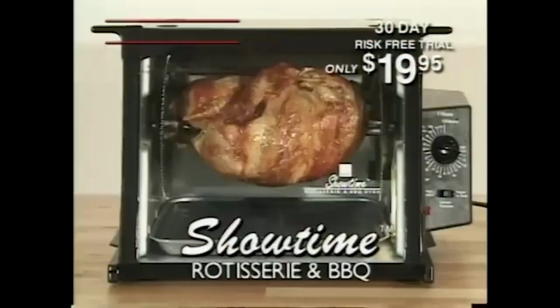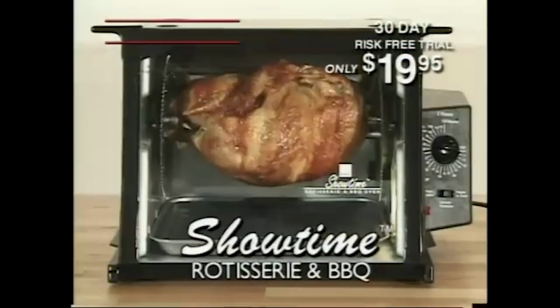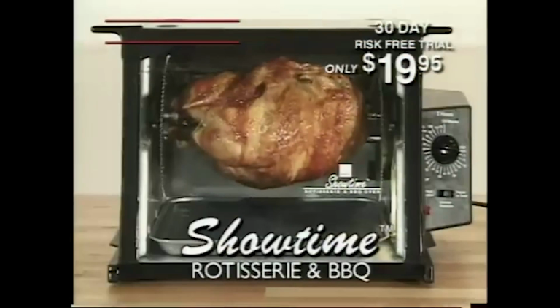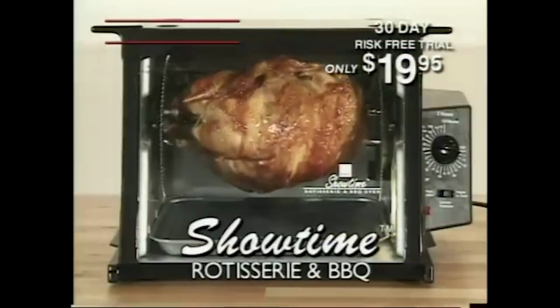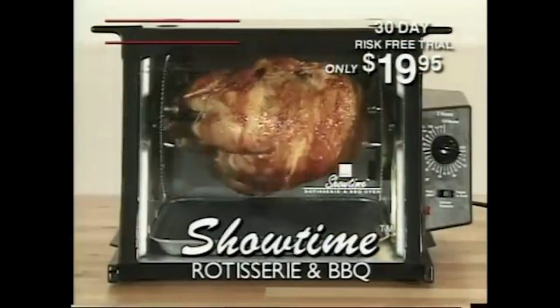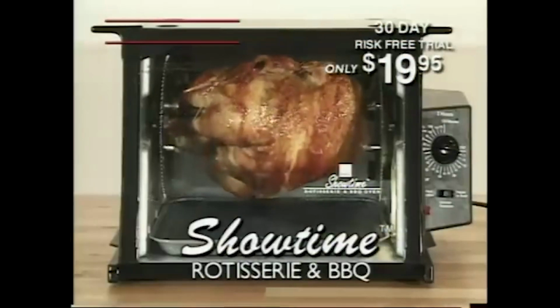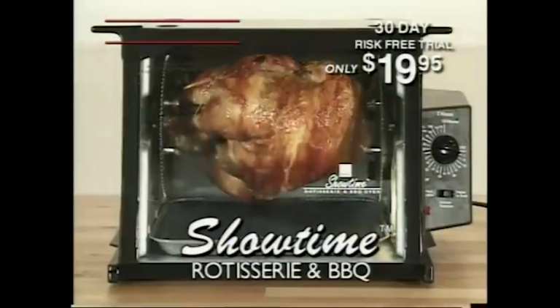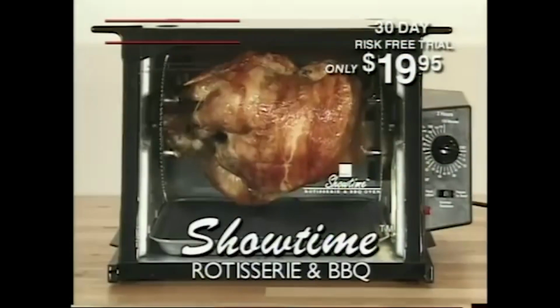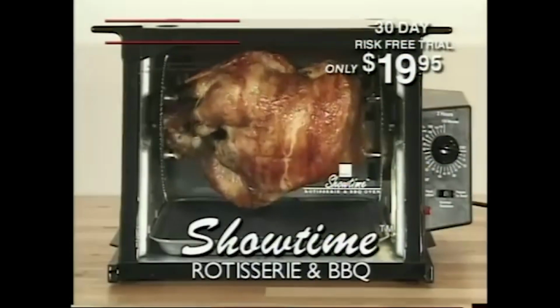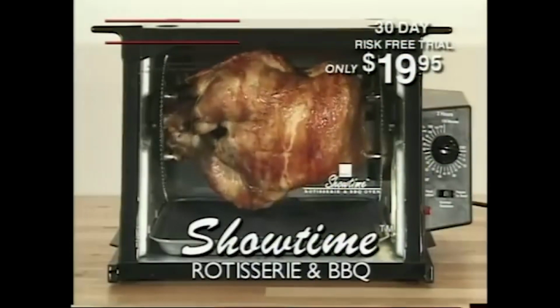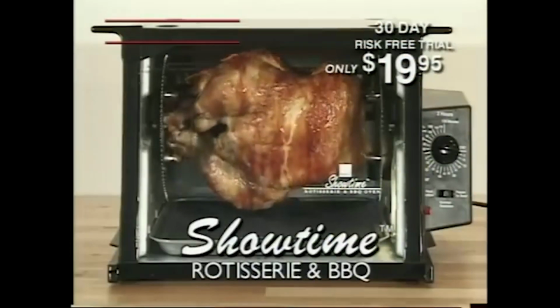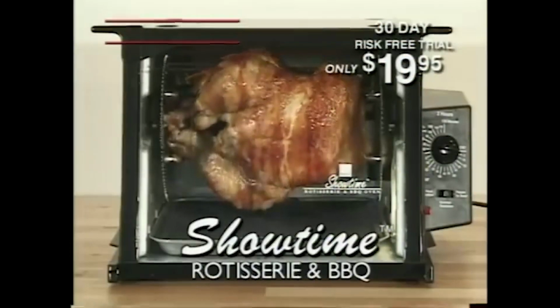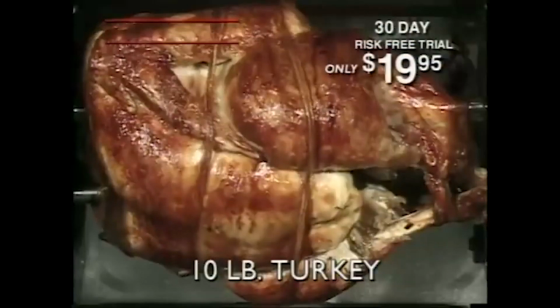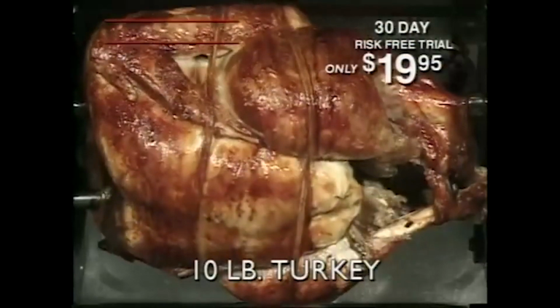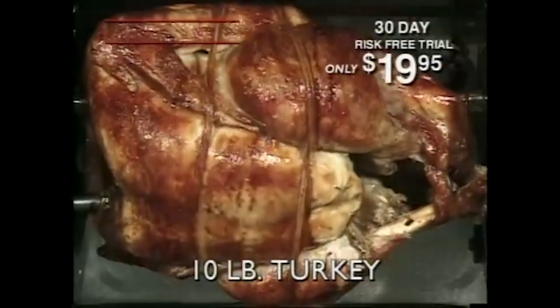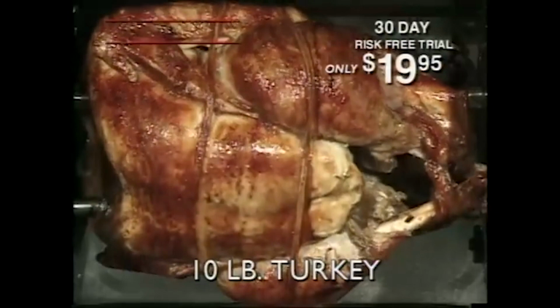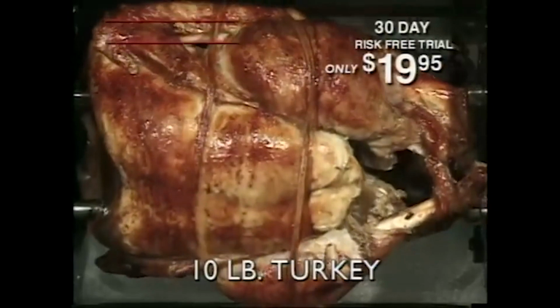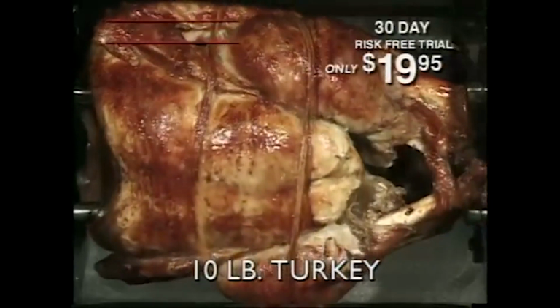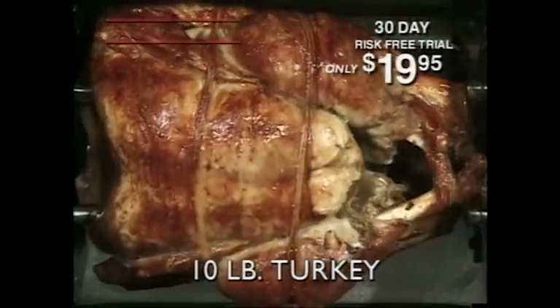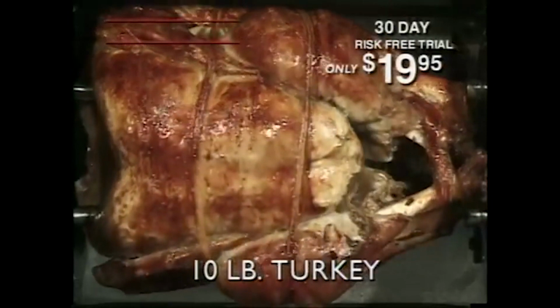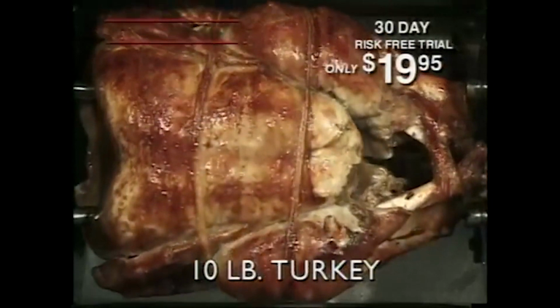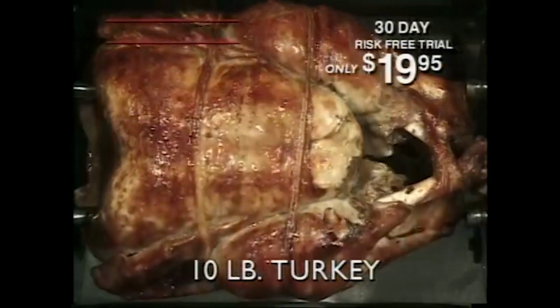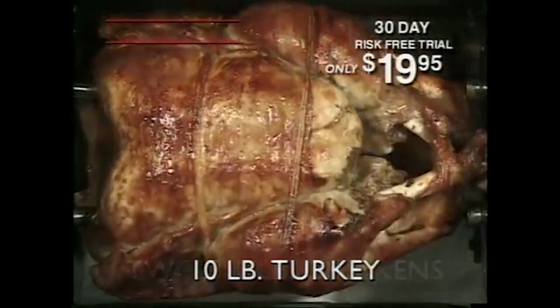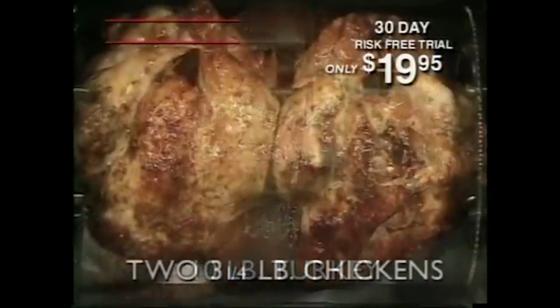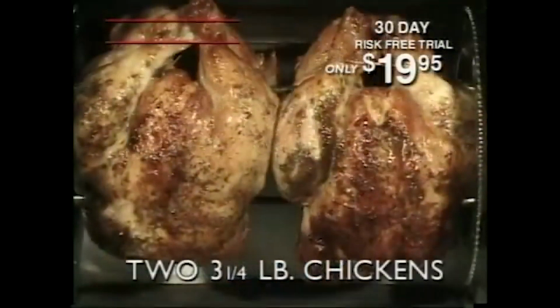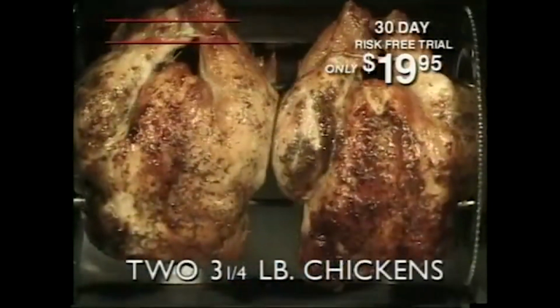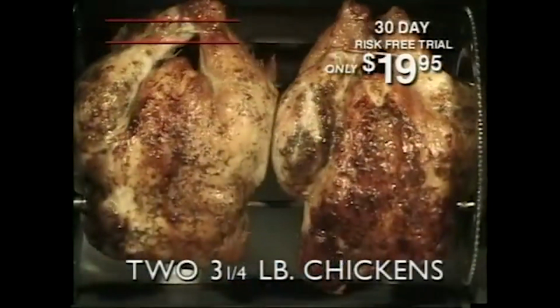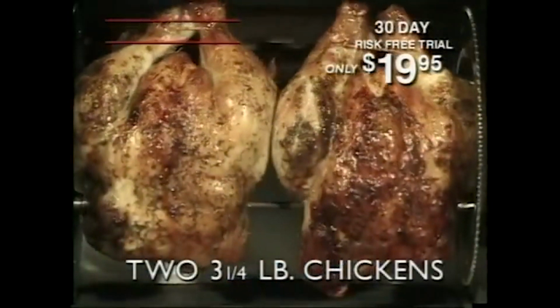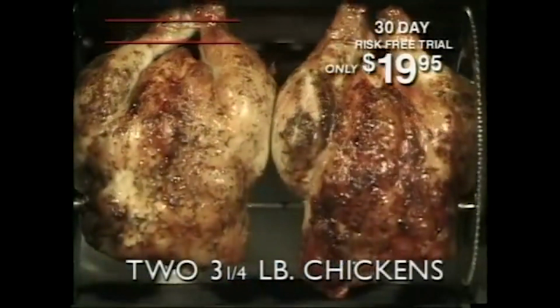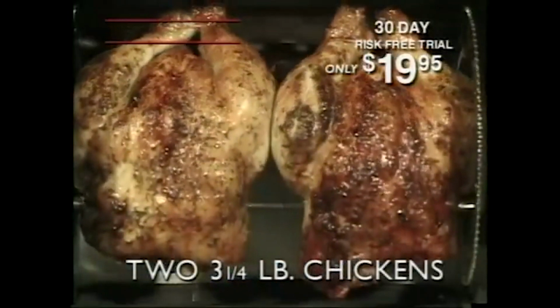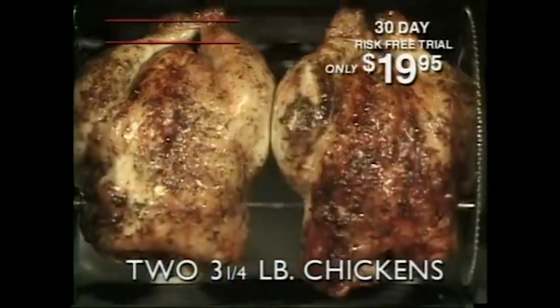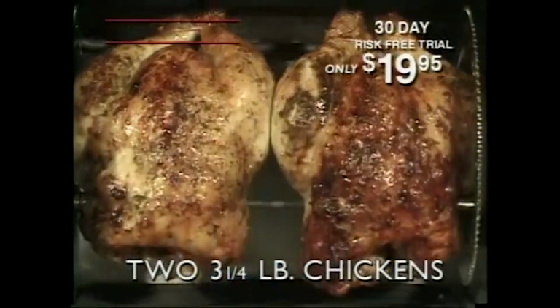It's all done with Showtime. It can do a ten pound turkey, two three and a quarter pound chickens.